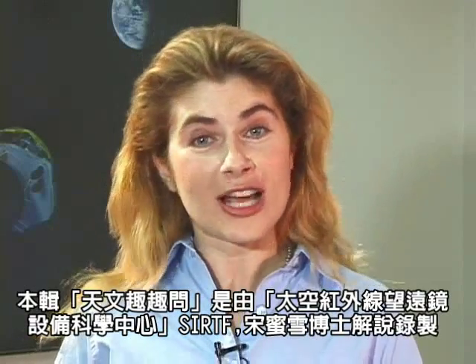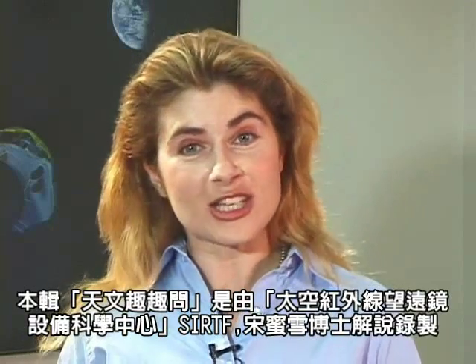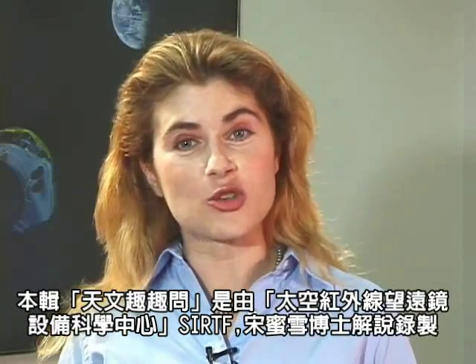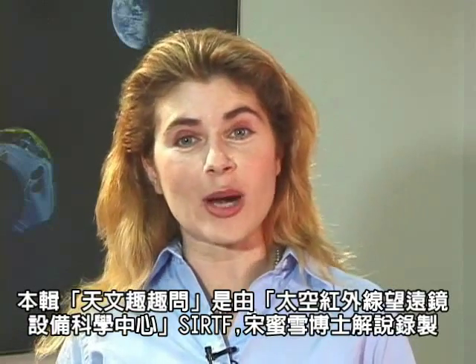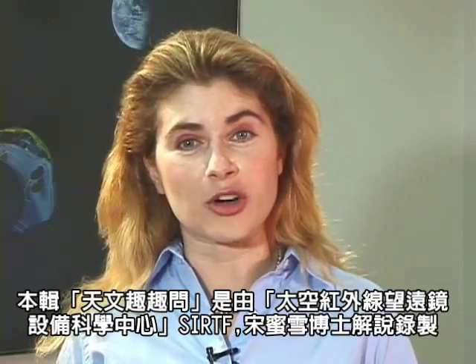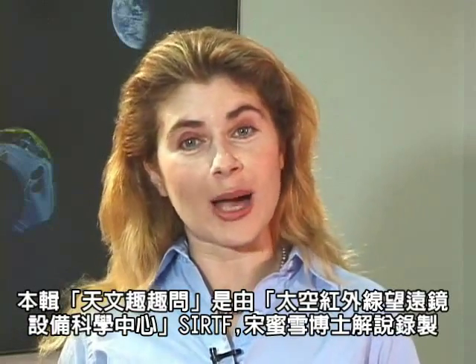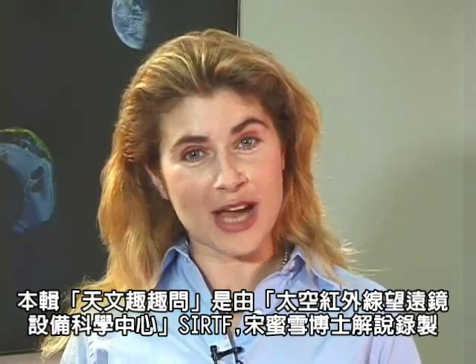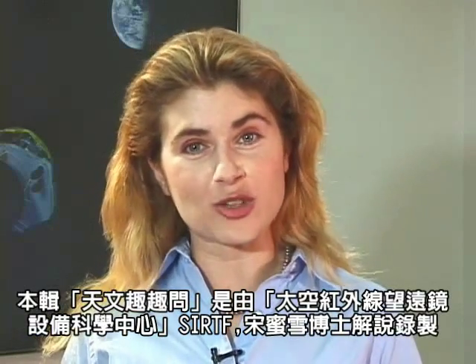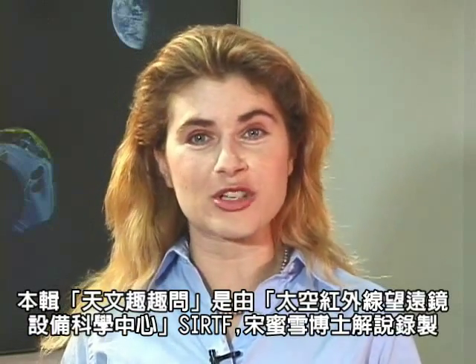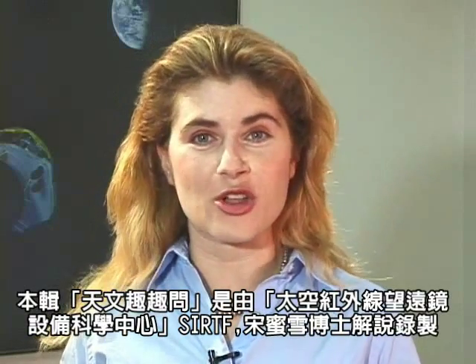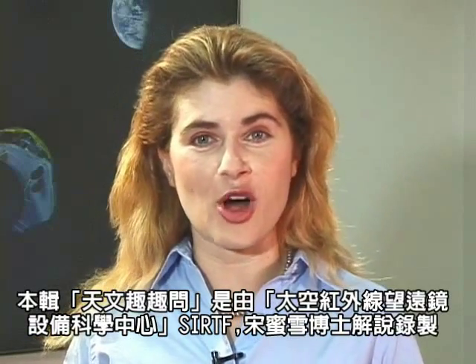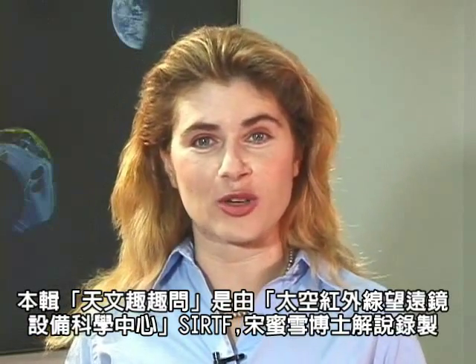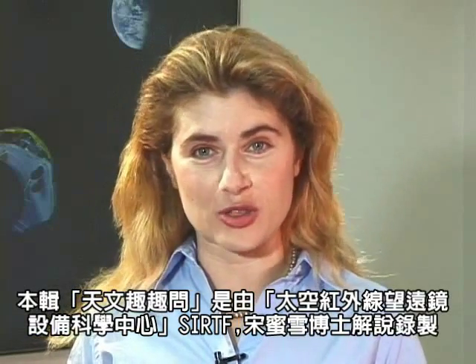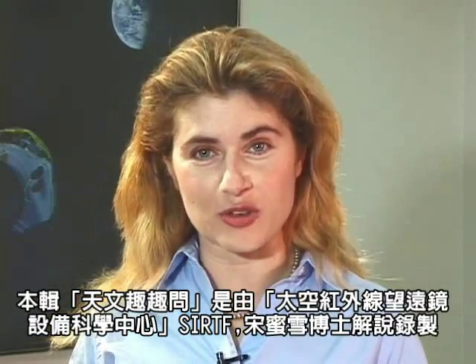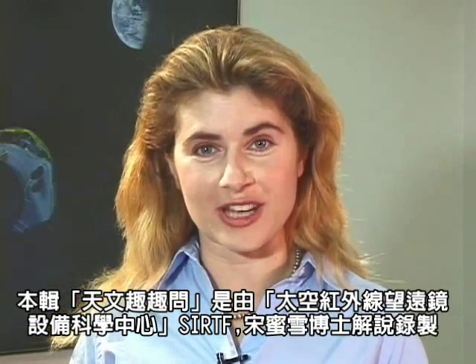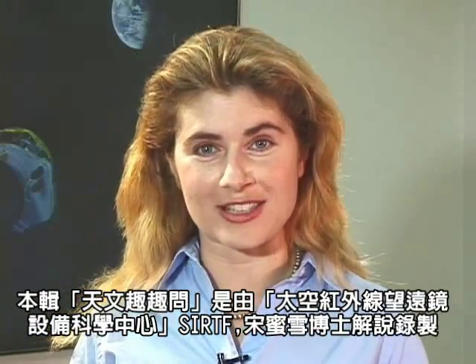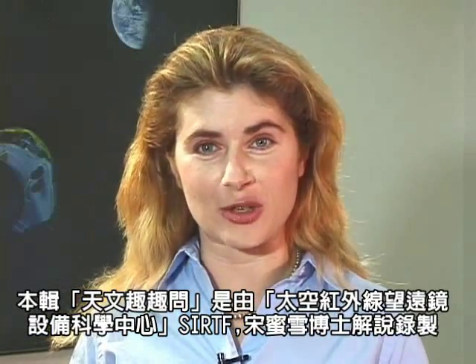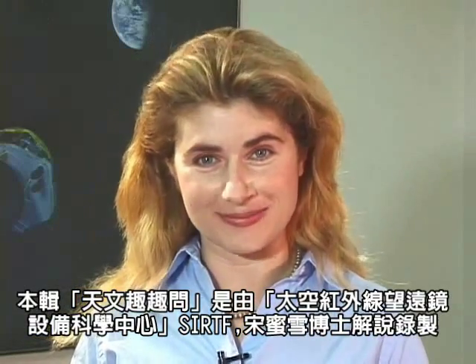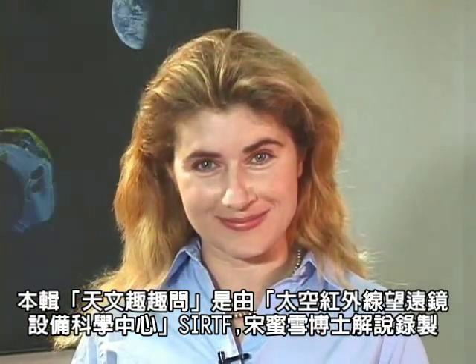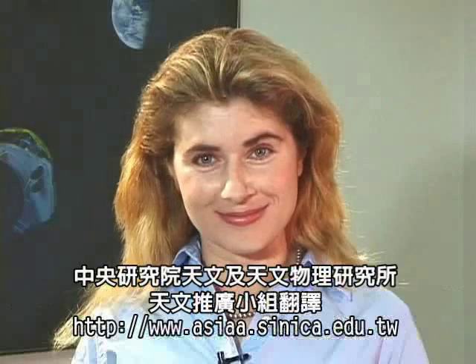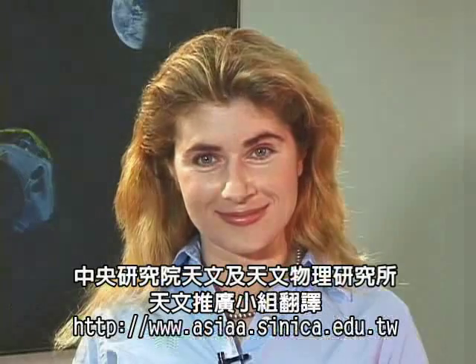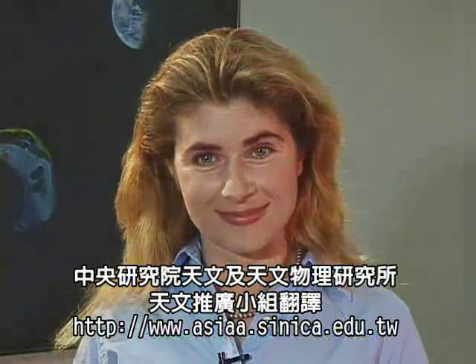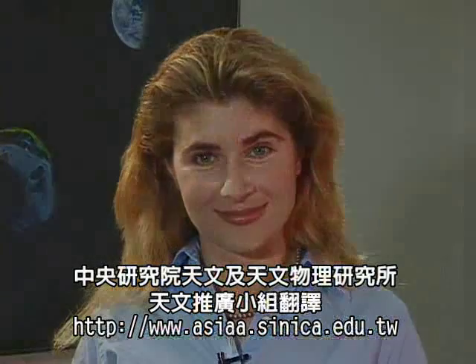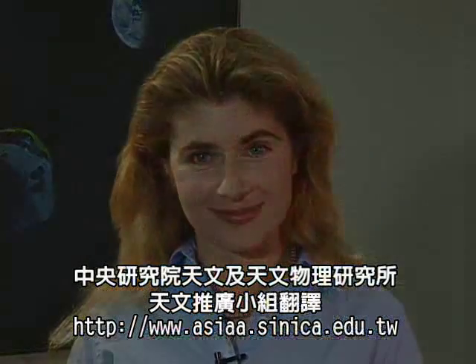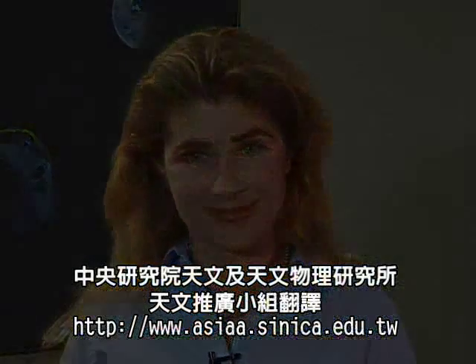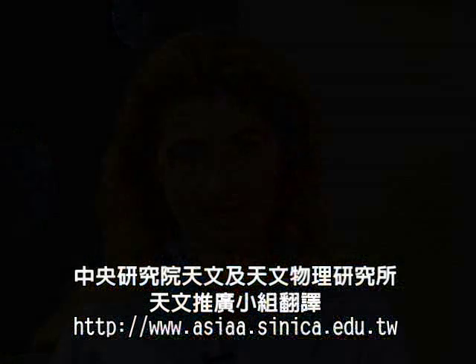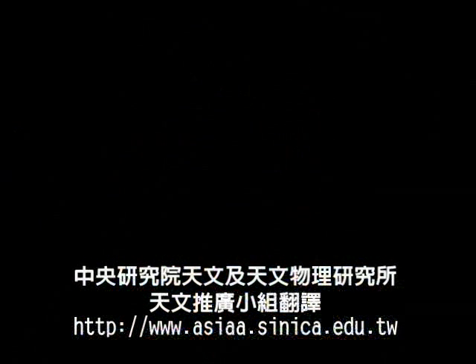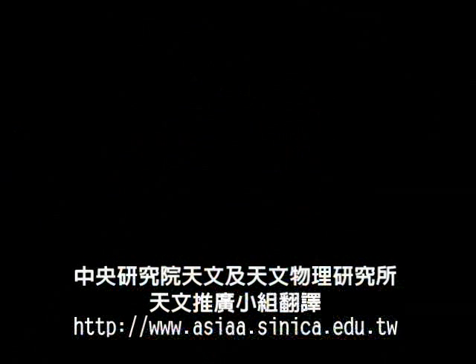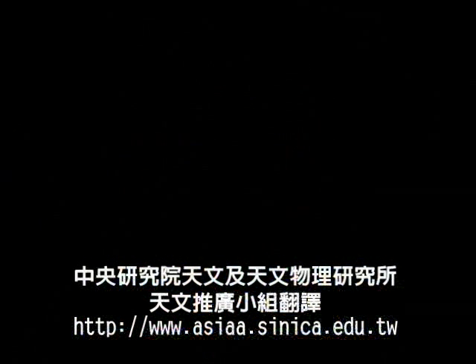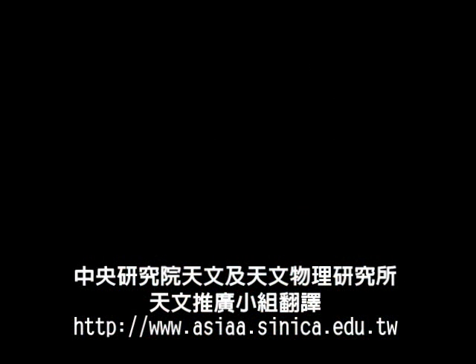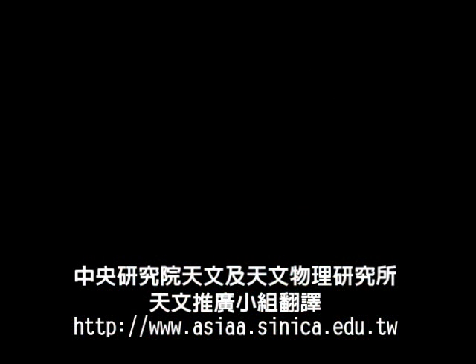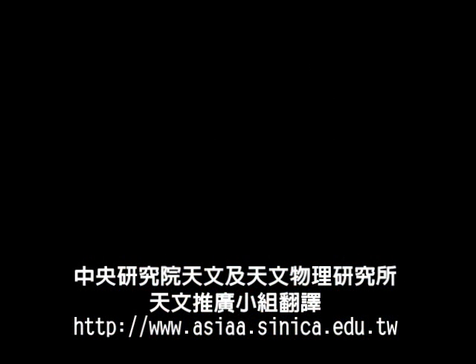For Ask an Astronomer, I'm Dr. Michelle Thaller at the Caltech Science Center. We'll see you next time.